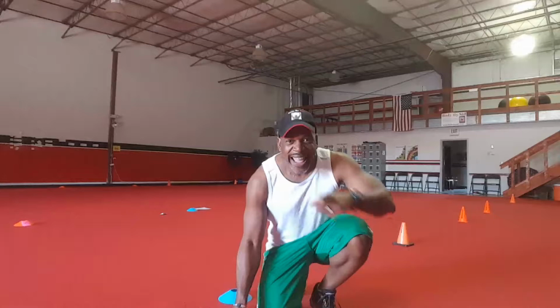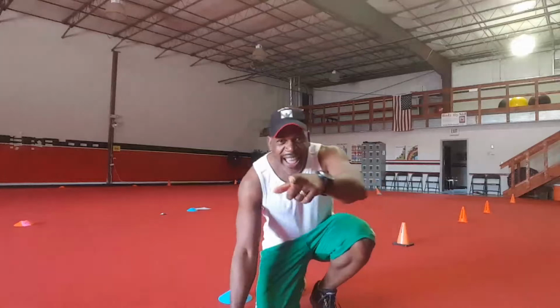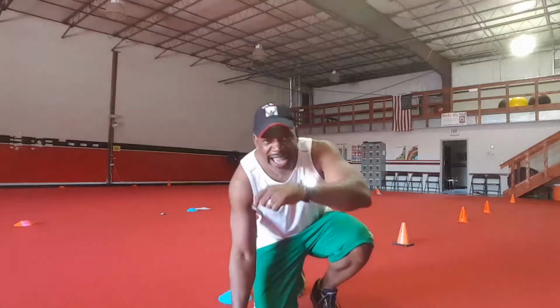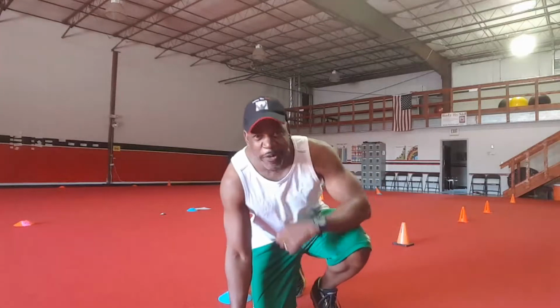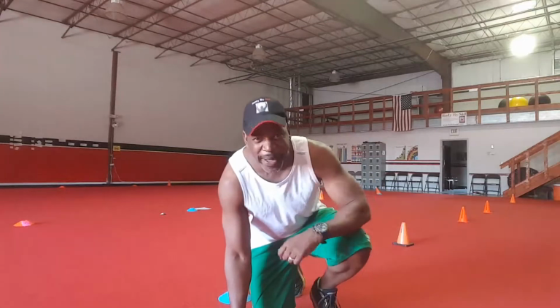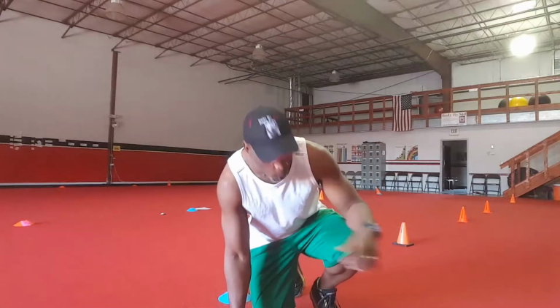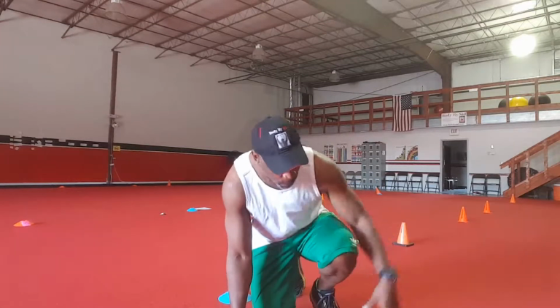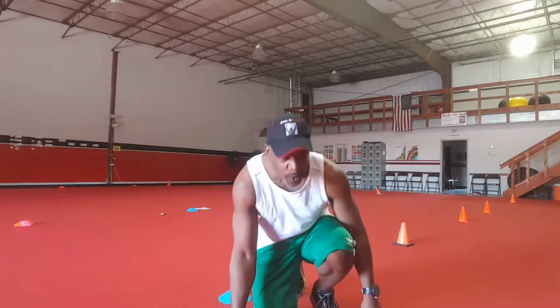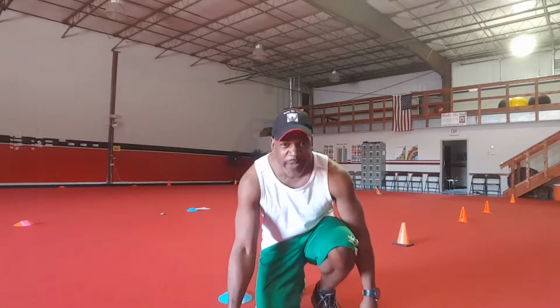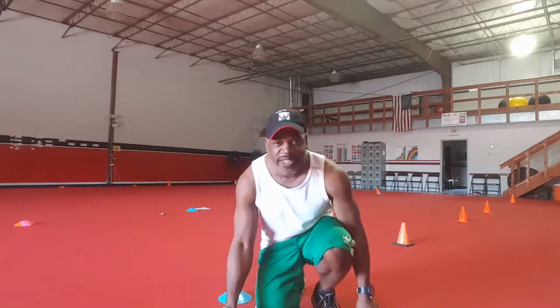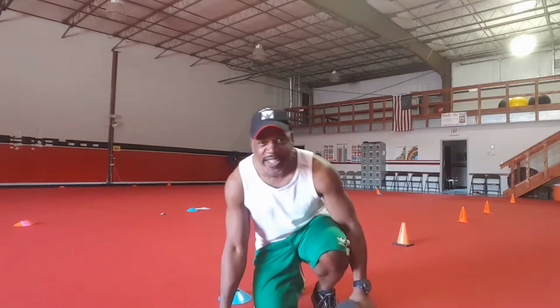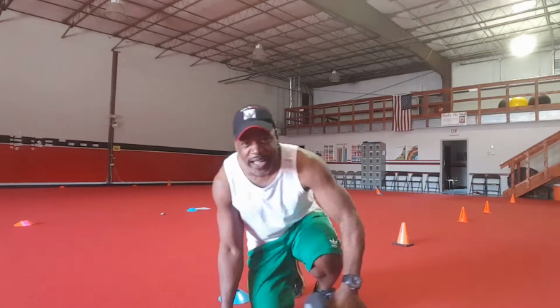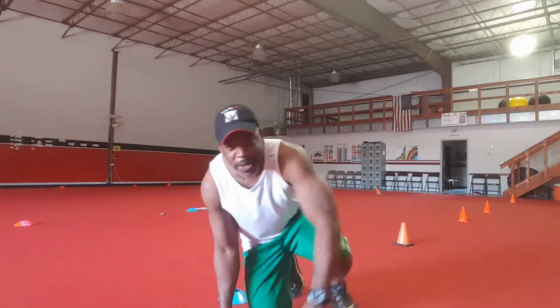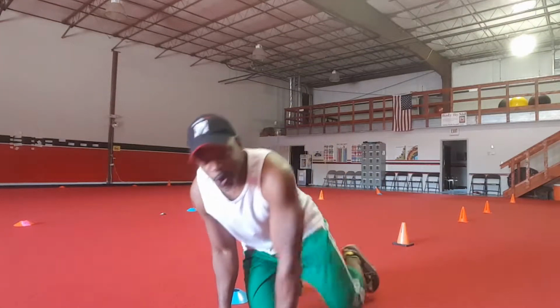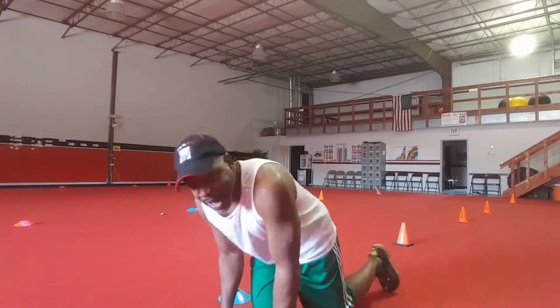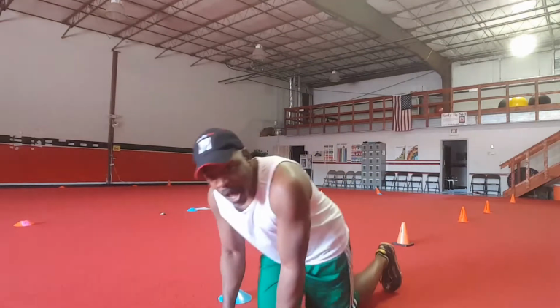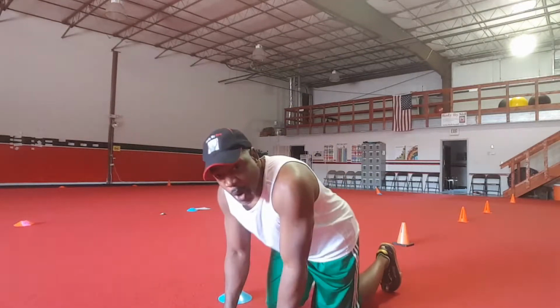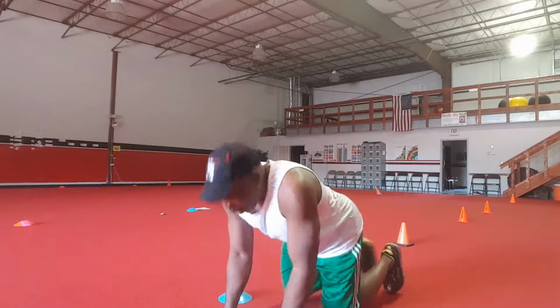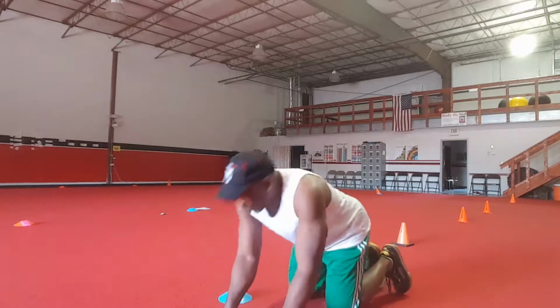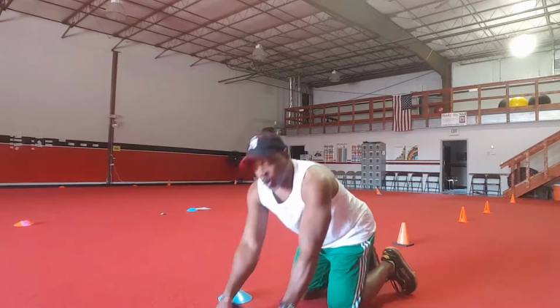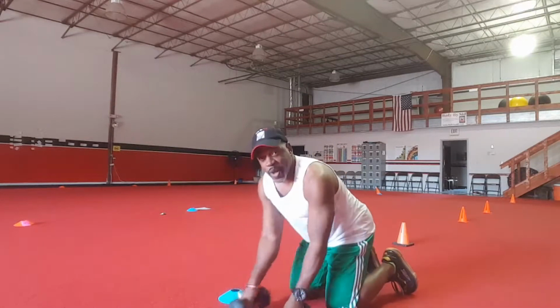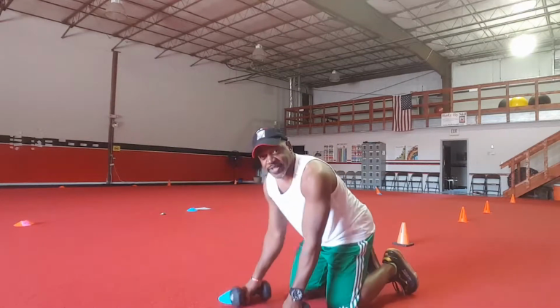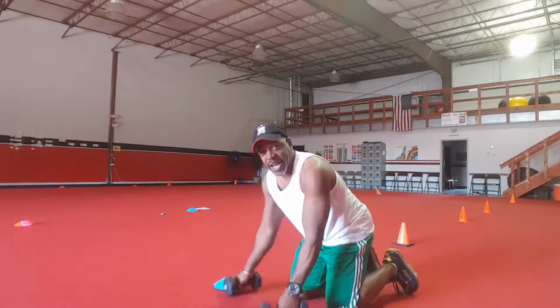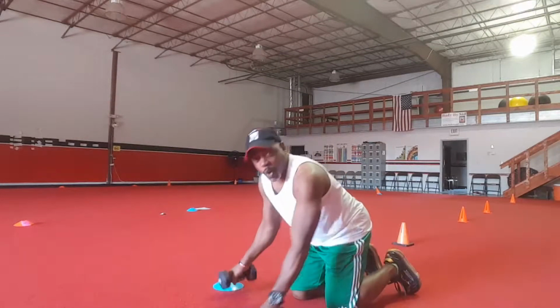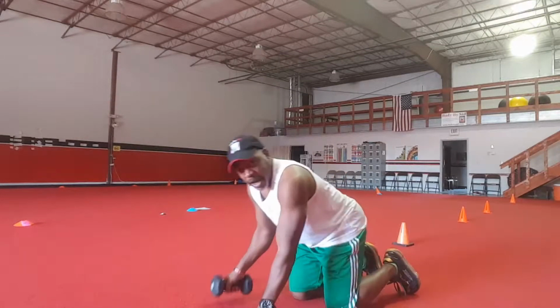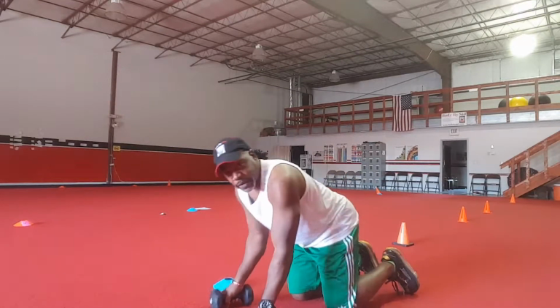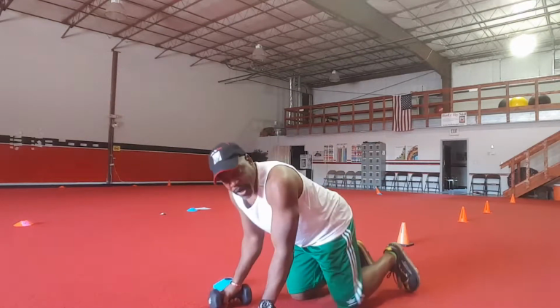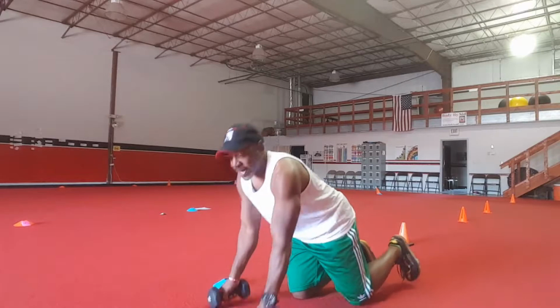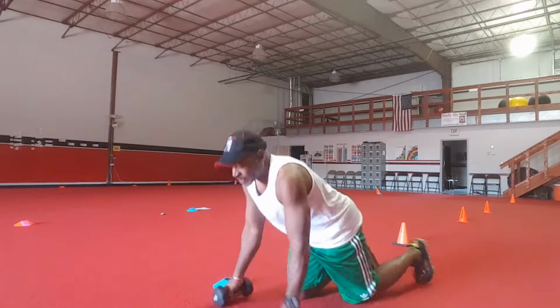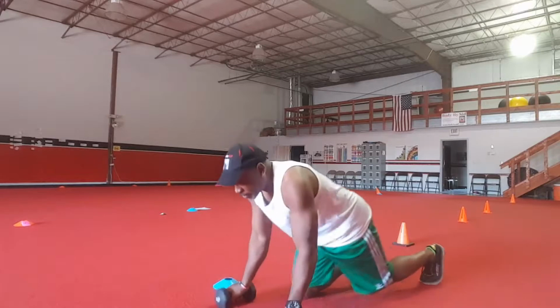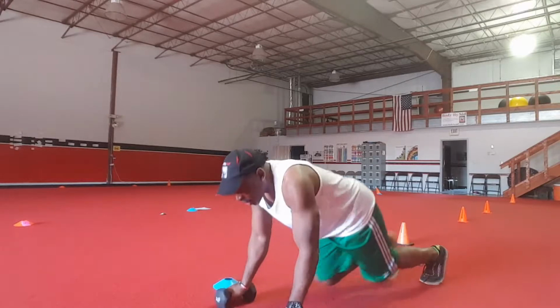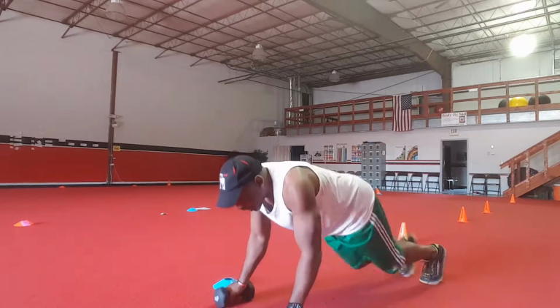Hey everybody, I hope you're great. This is Sidney coming to you now with your Wednesday workout of the week. Let's get started.